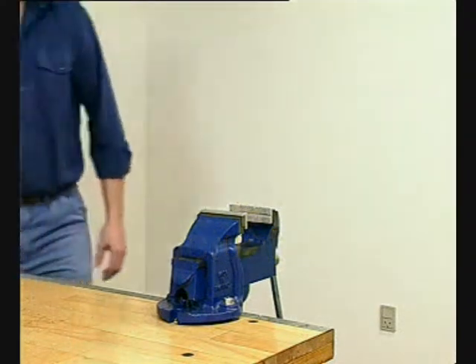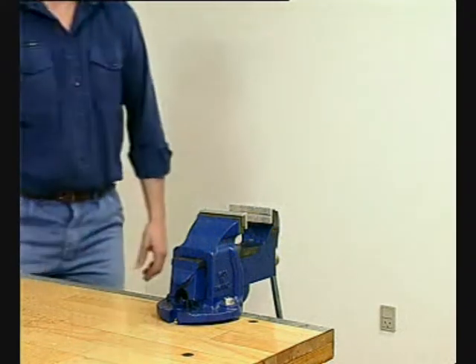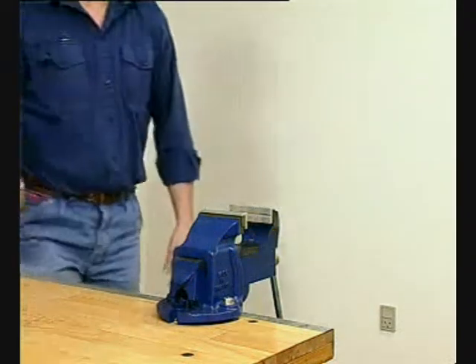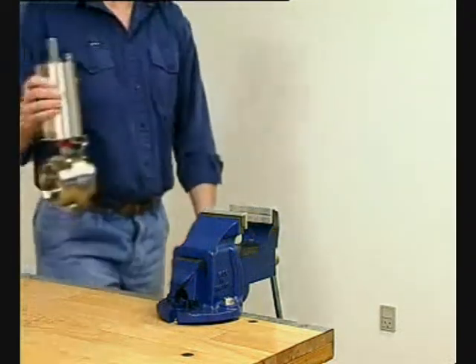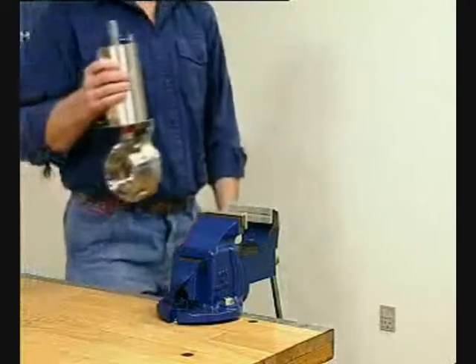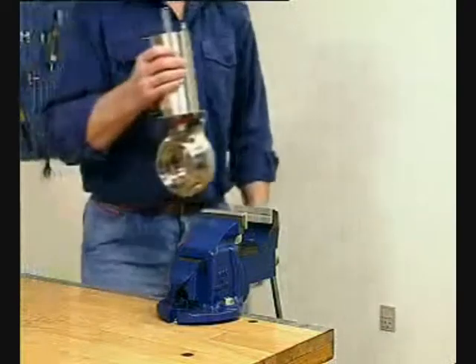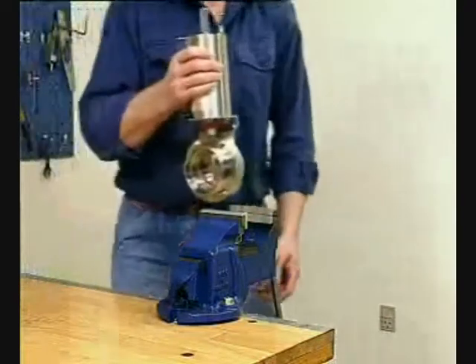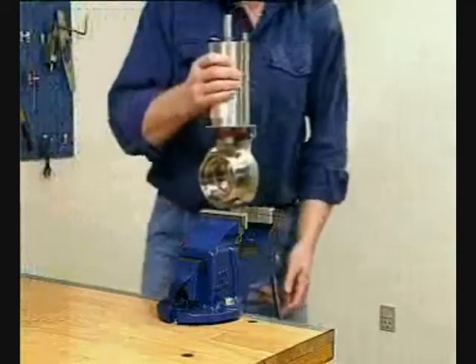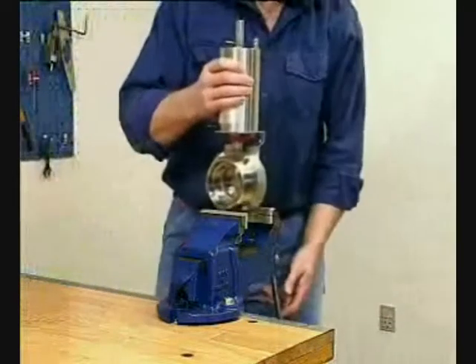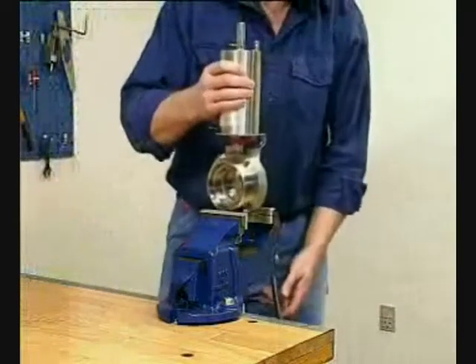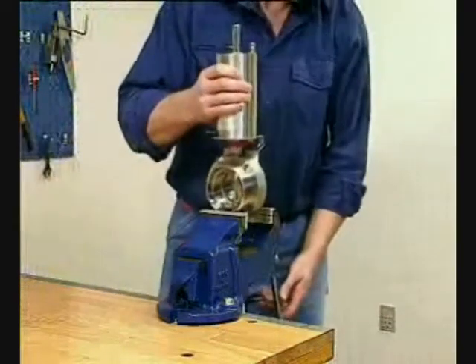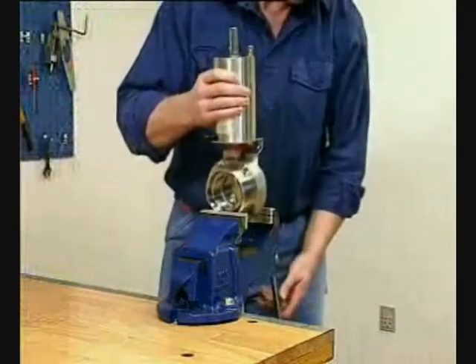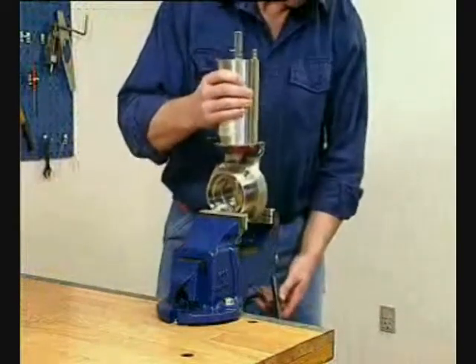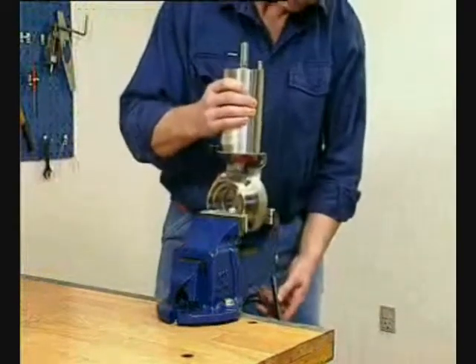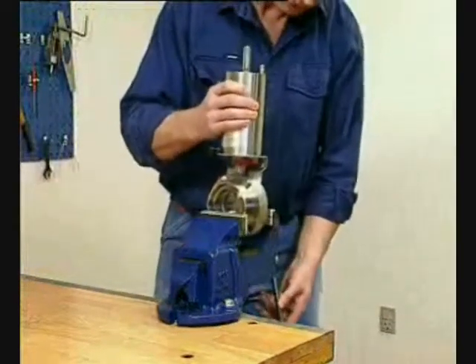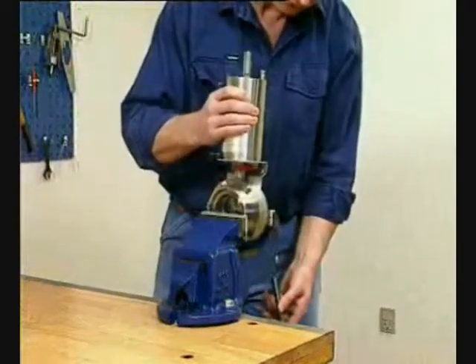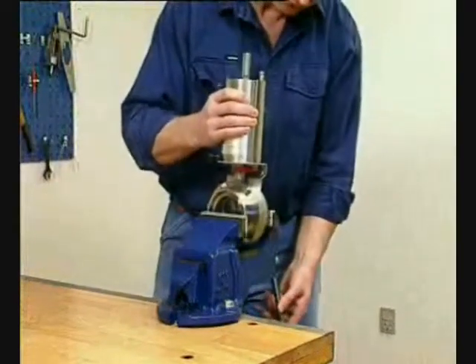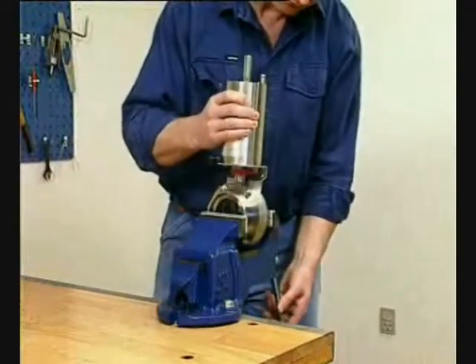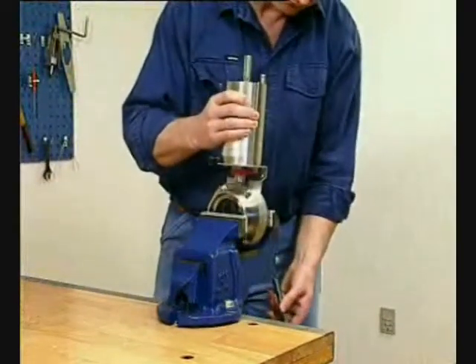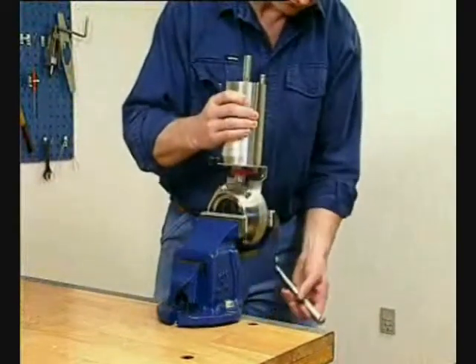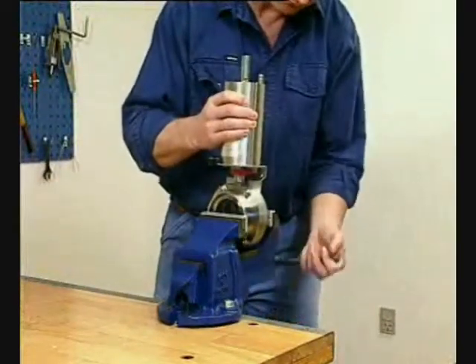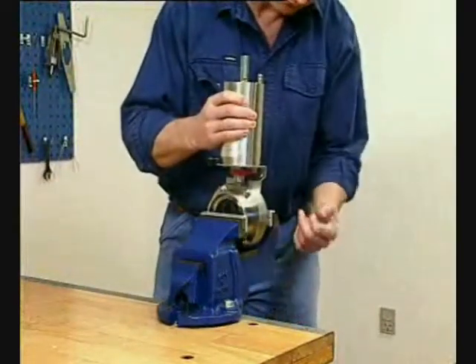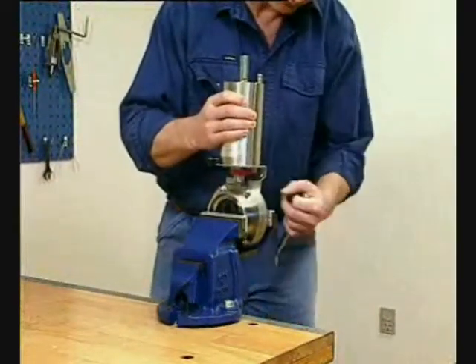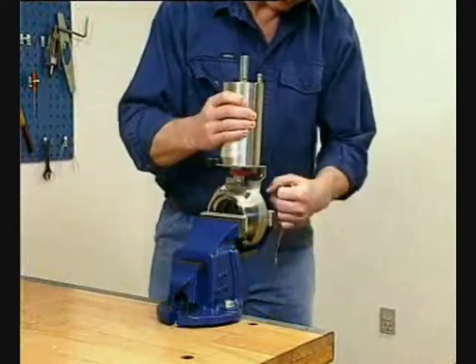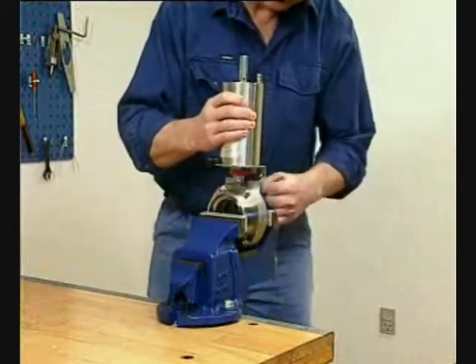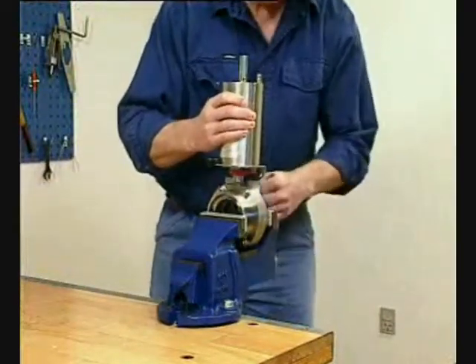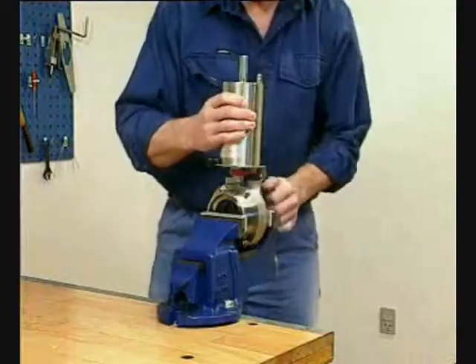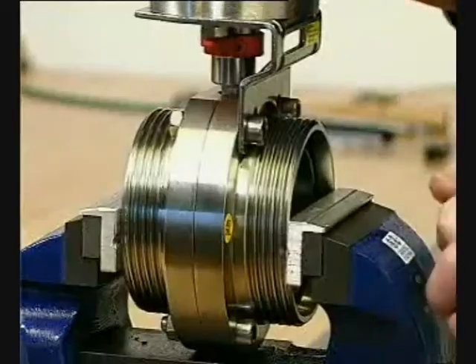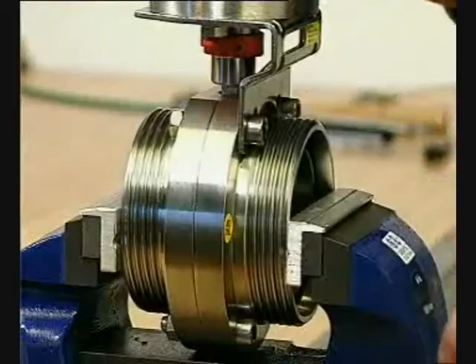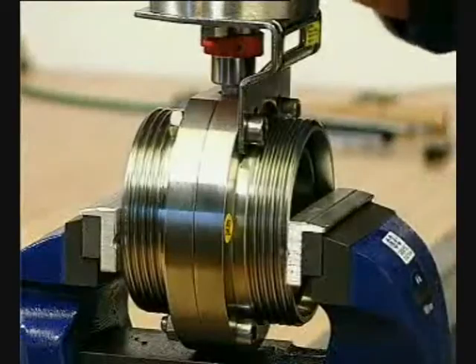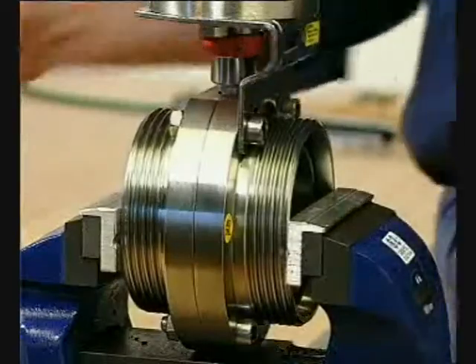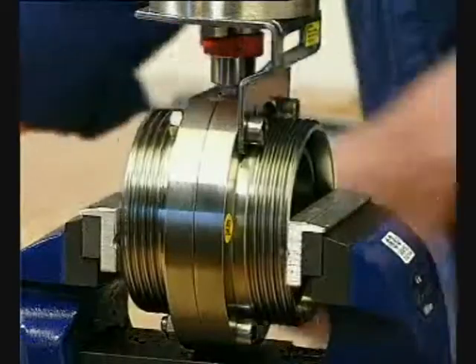The following will demonstrate the maintenance of an LKB-2 valve. Fix the valve with actuator in a vise.